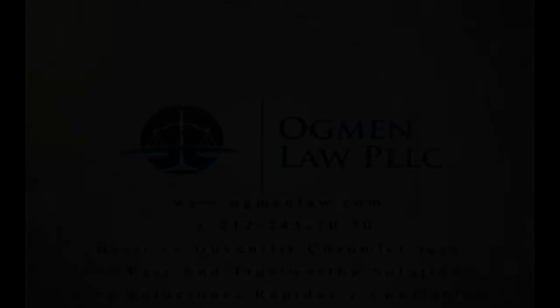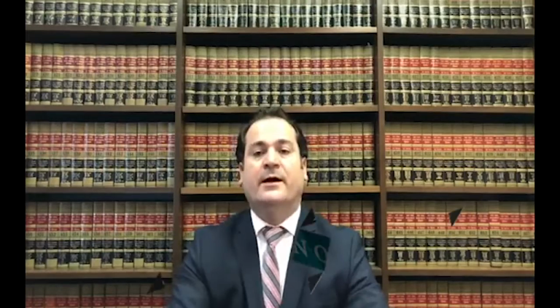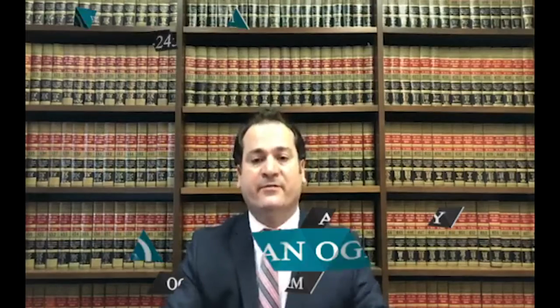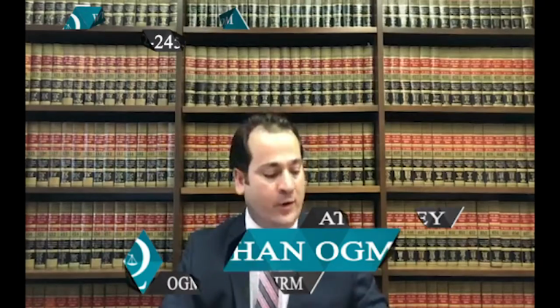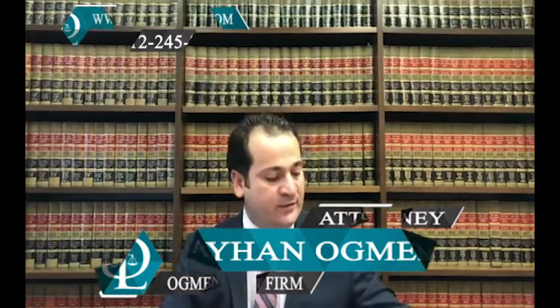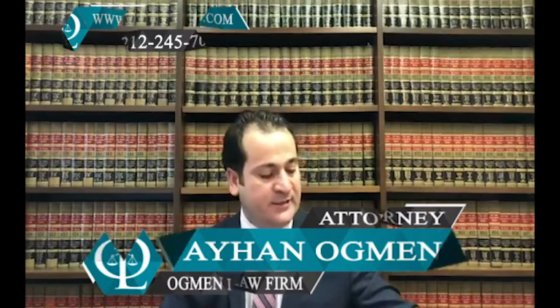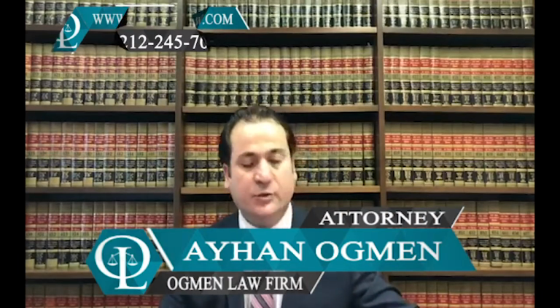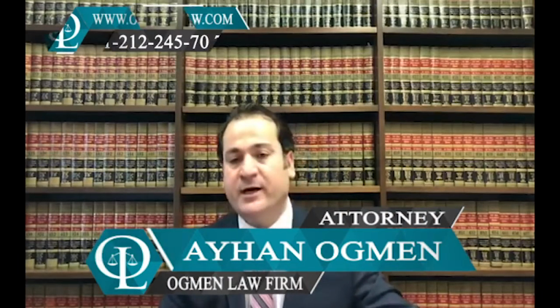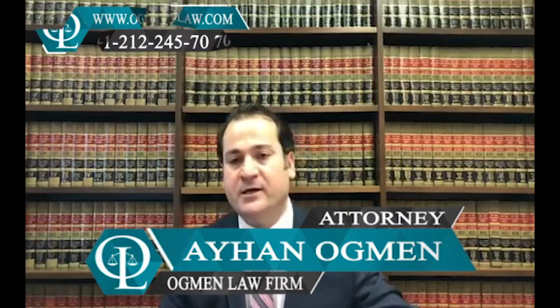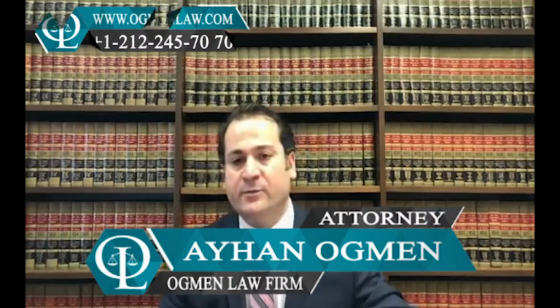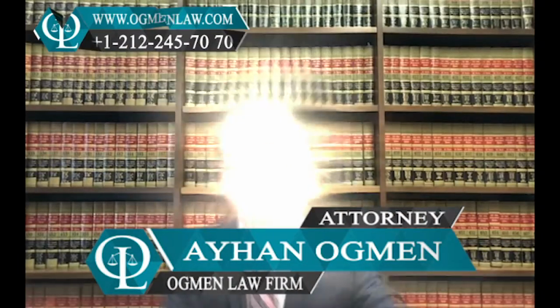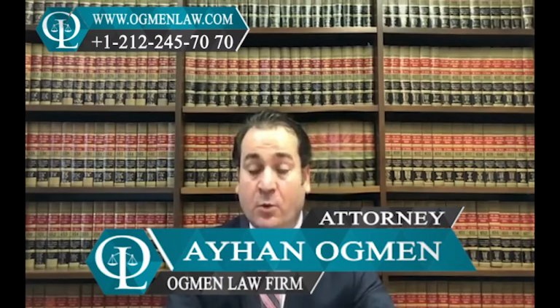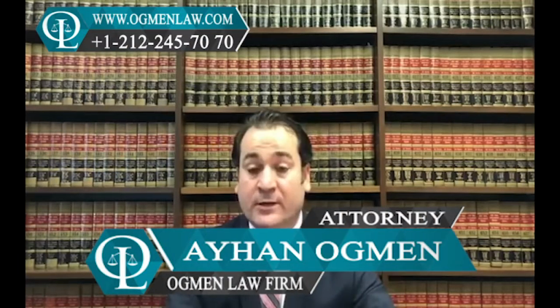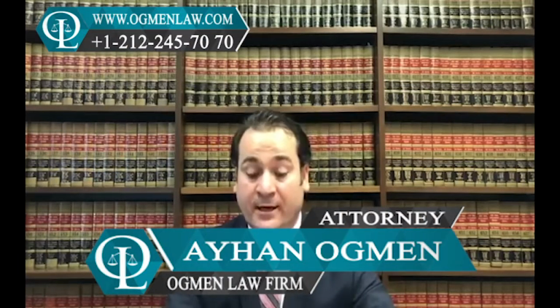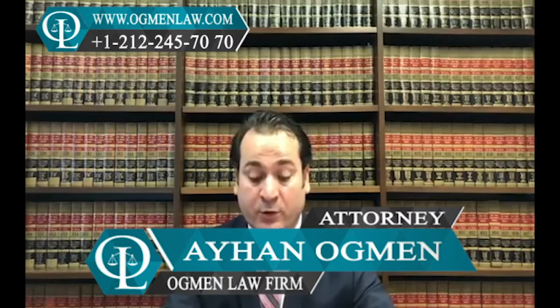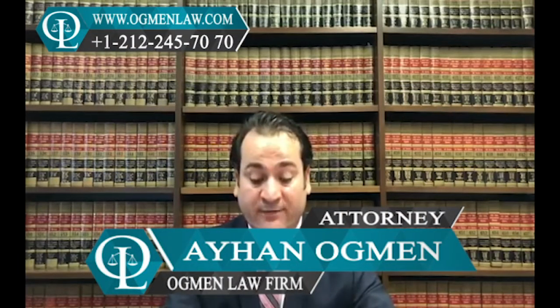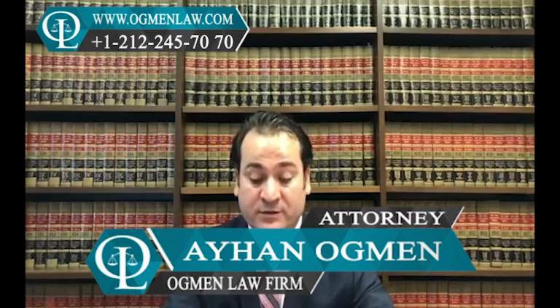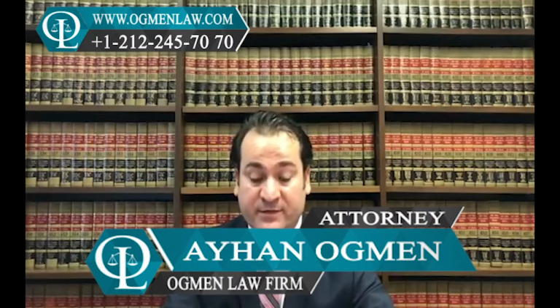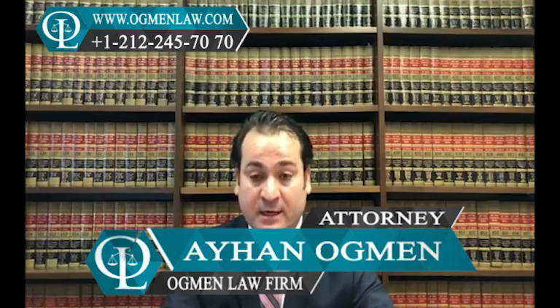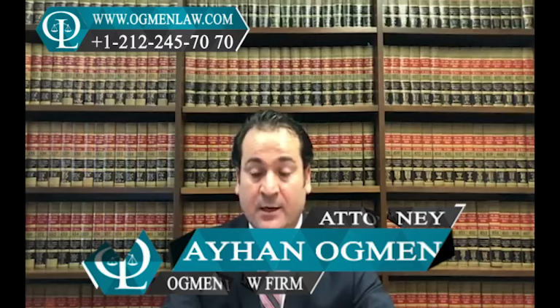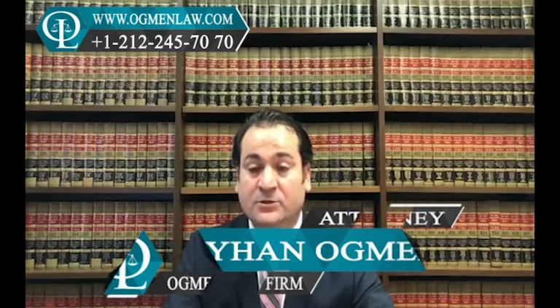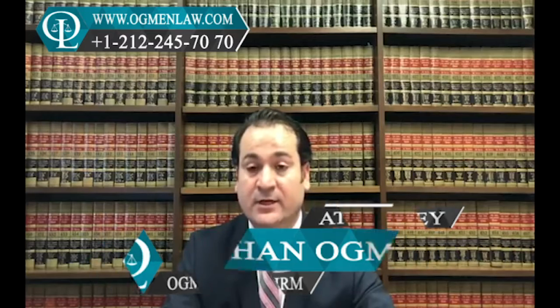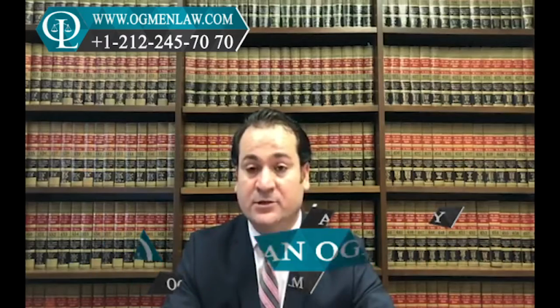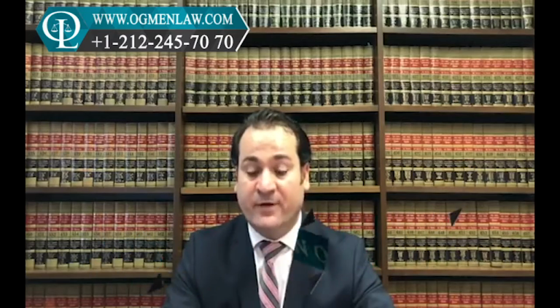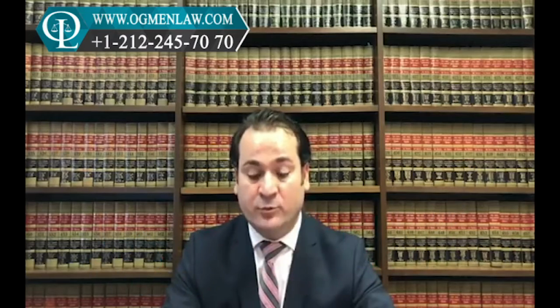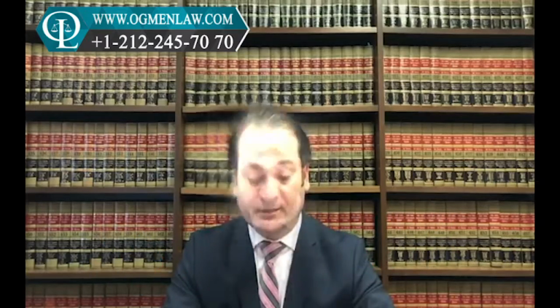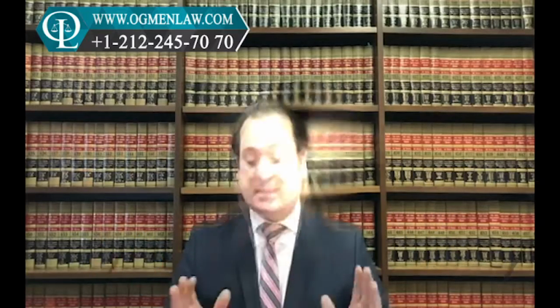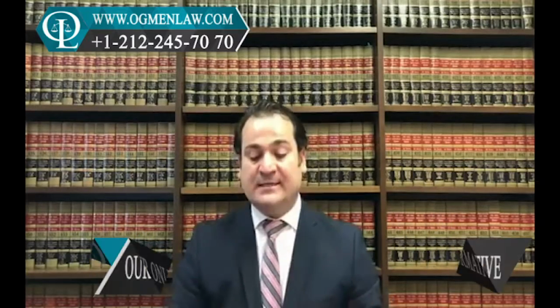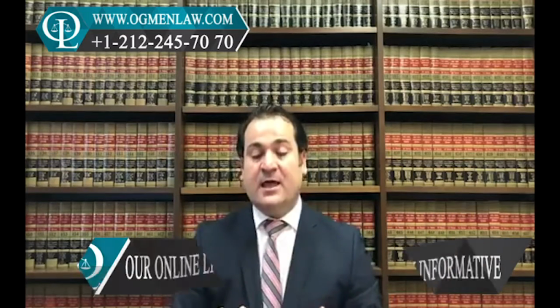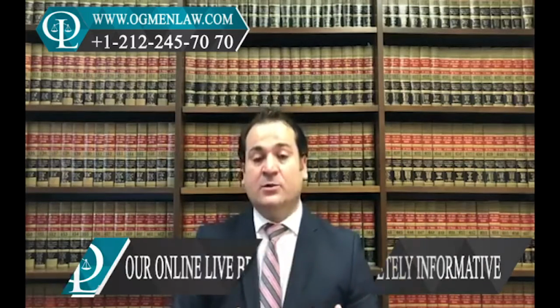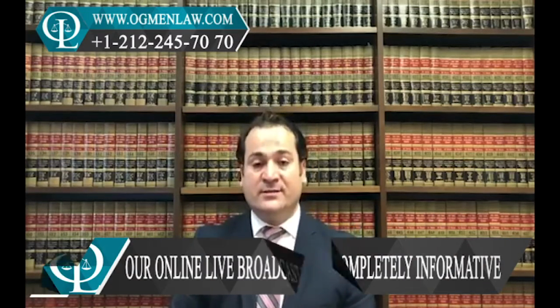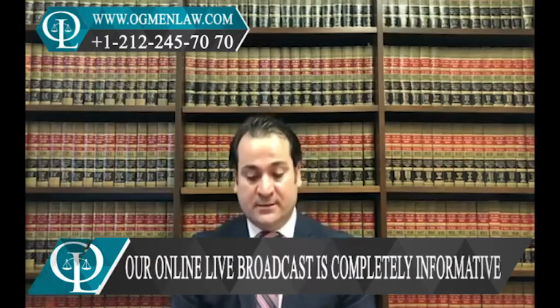Hi everyone, this is attorney Ayhan Ahmed. How can I apply for the J-1 visa? It's a non-US person situation.